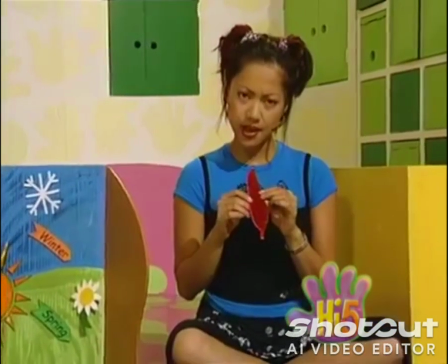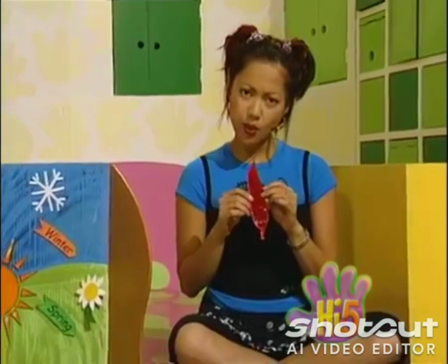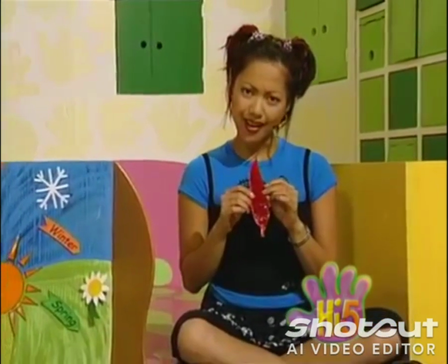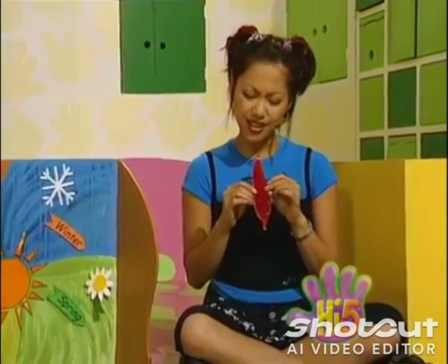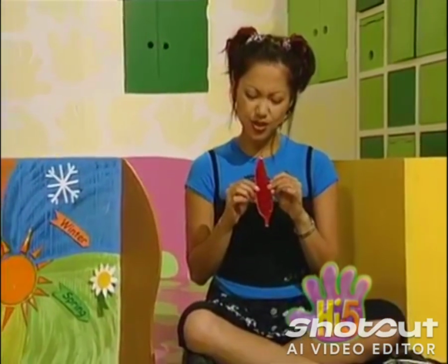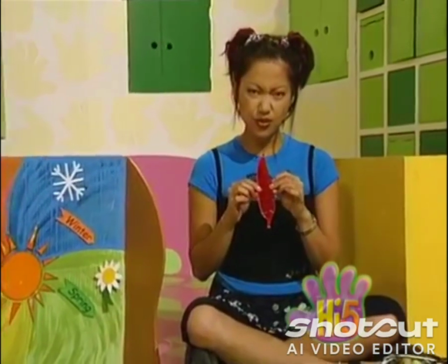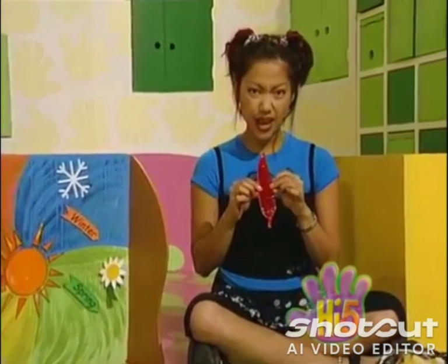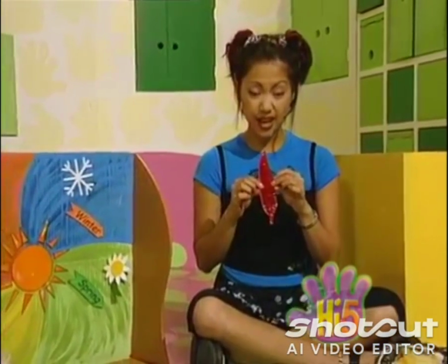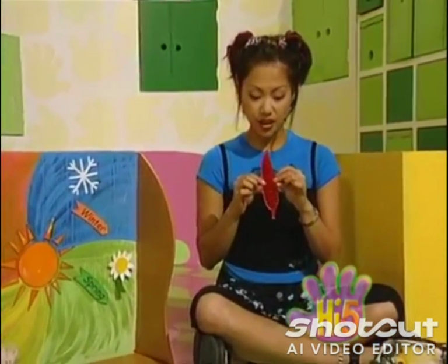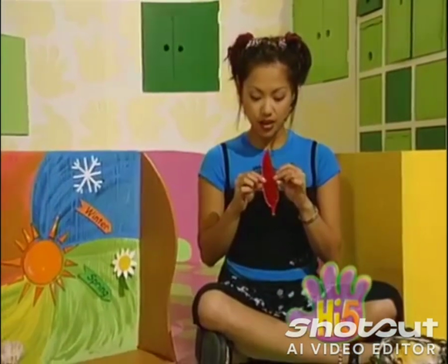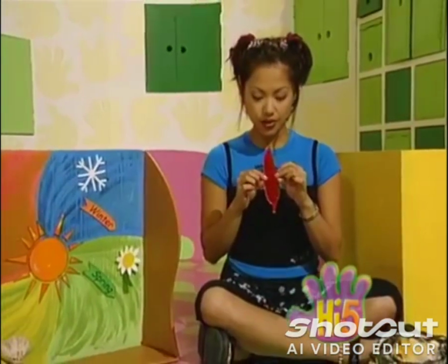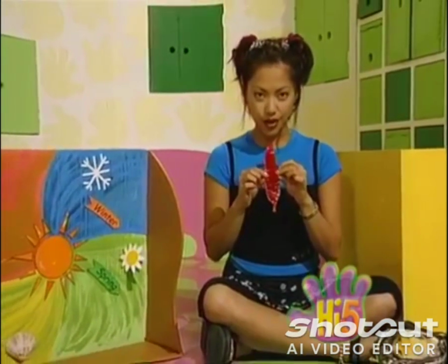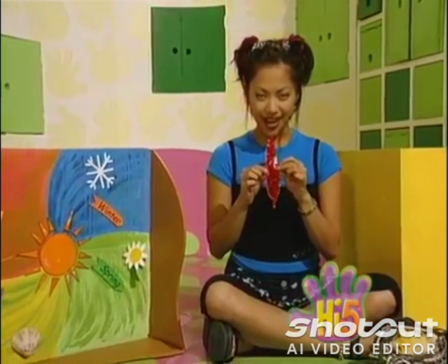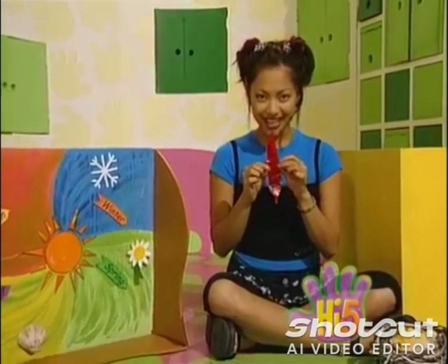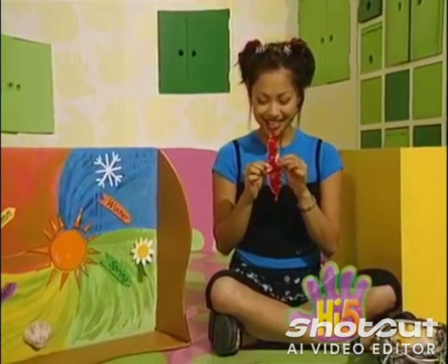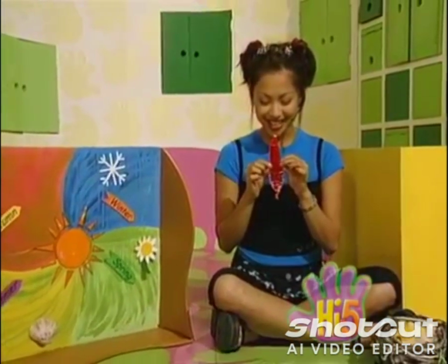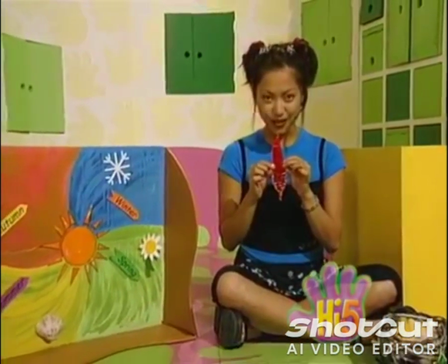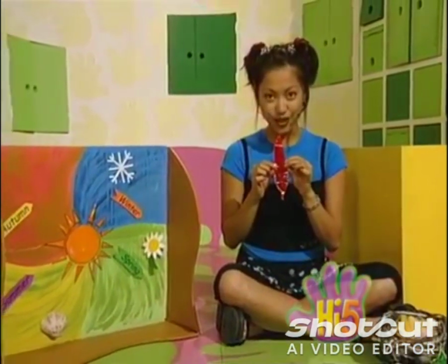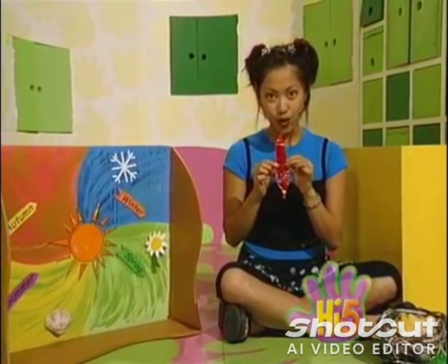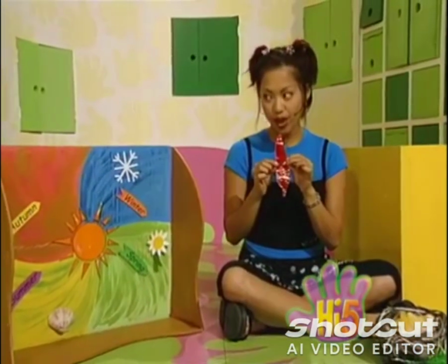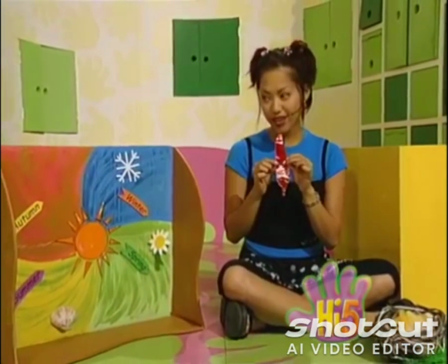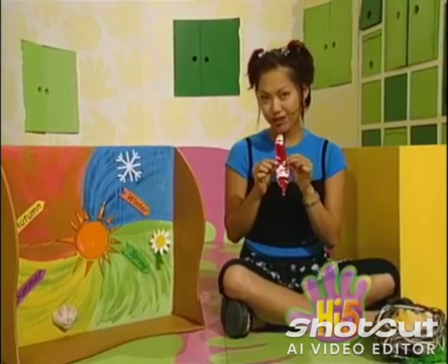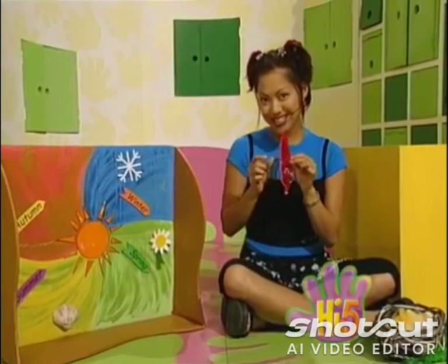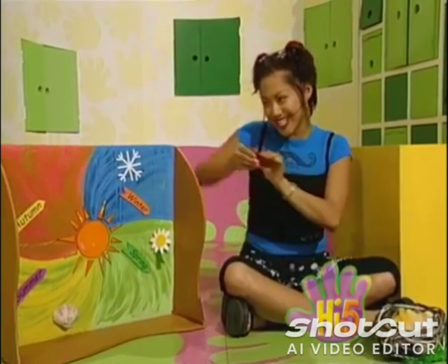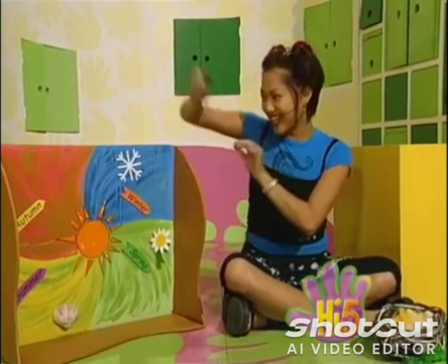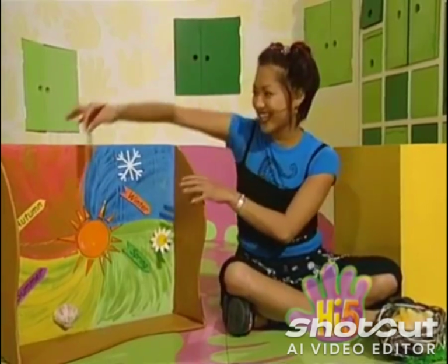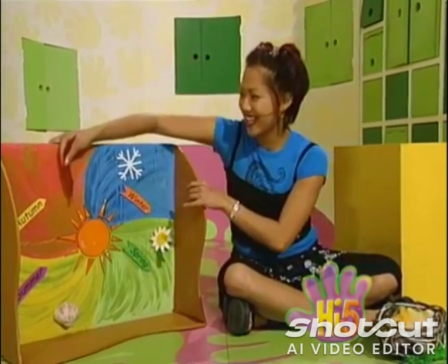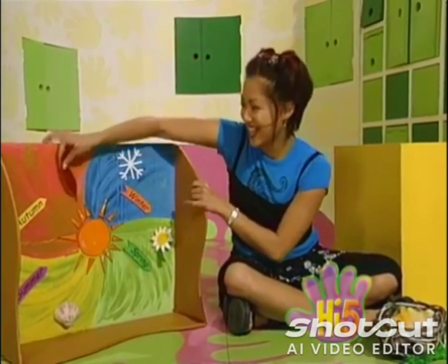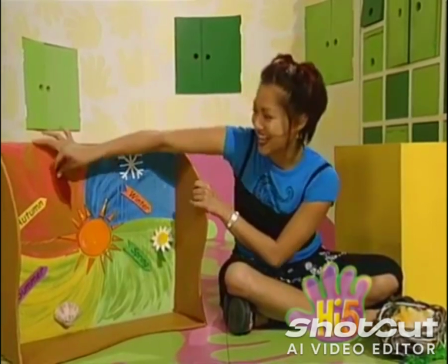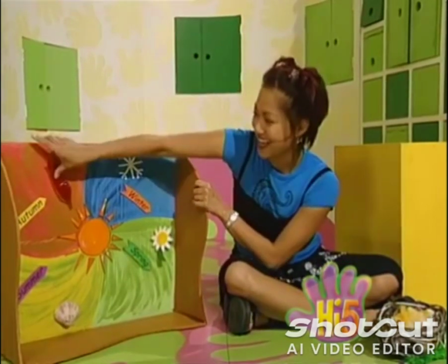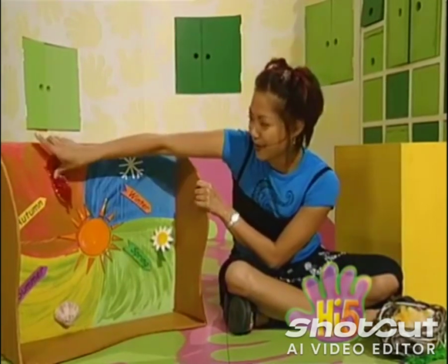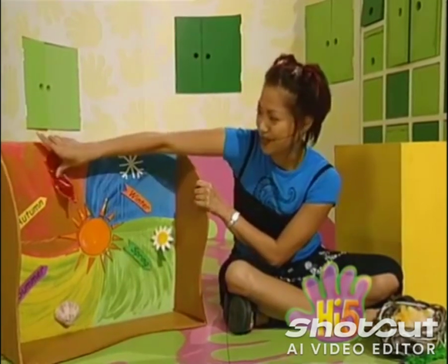Well, it's sort of red, so I guess this leaf should go in the red section. There — autumn.